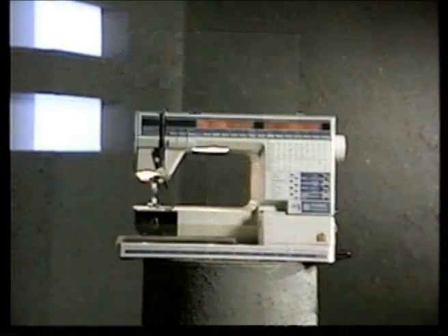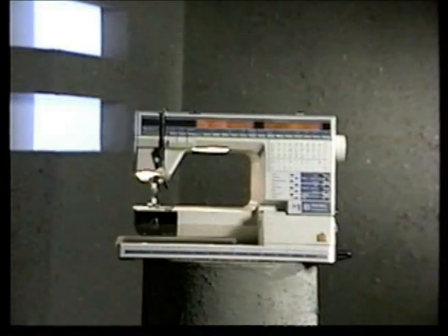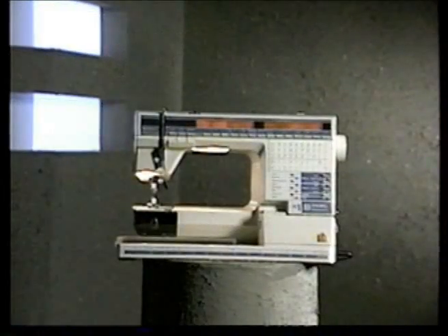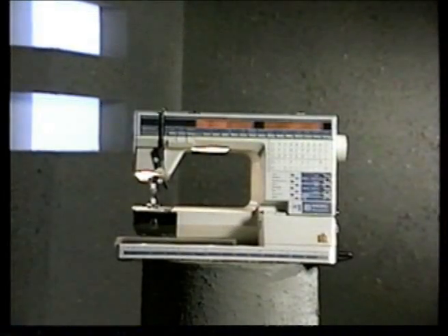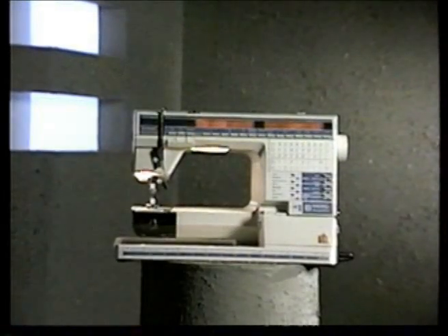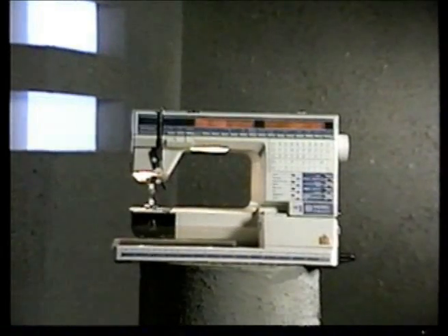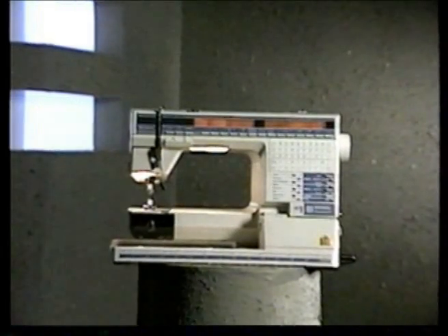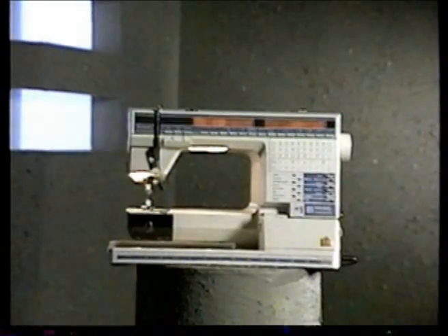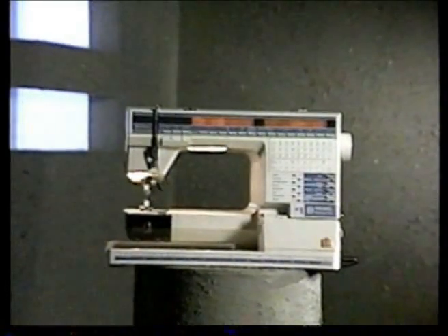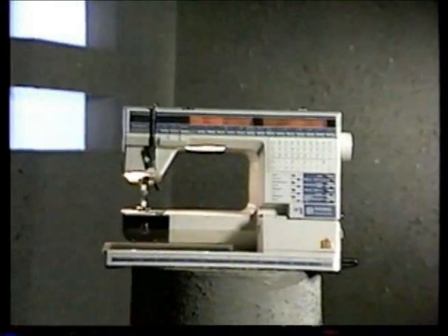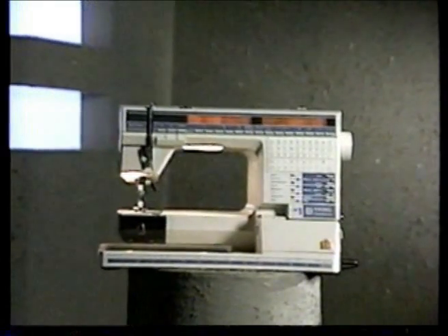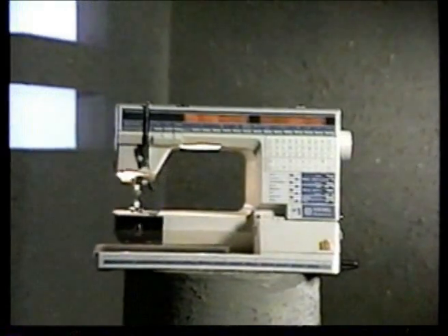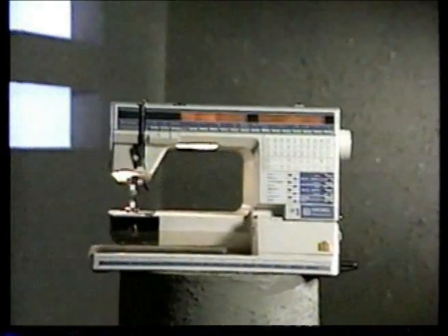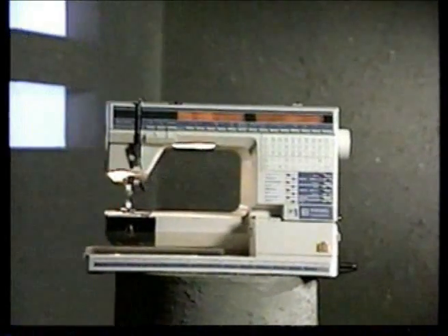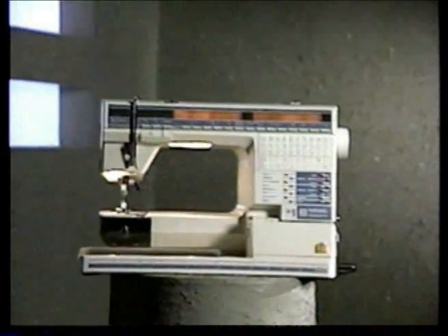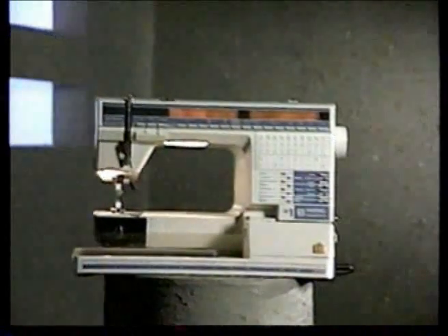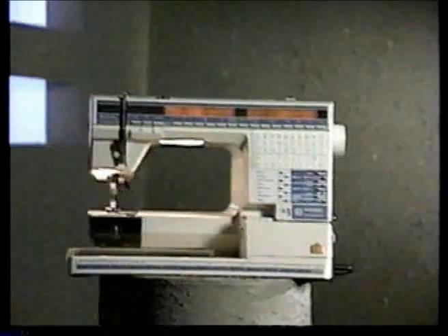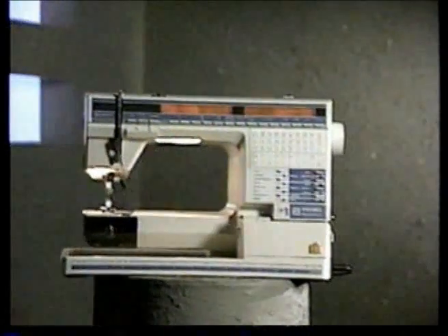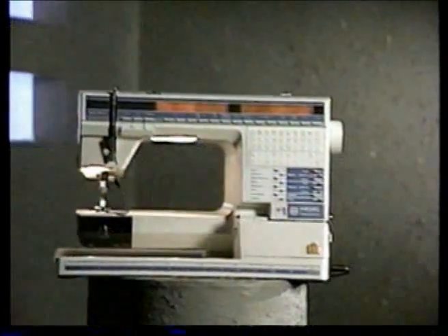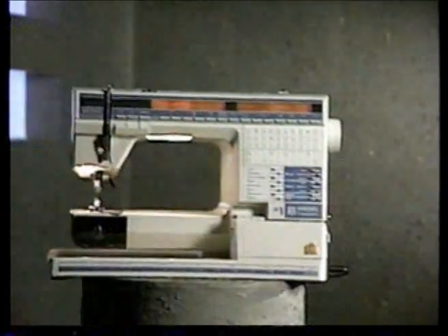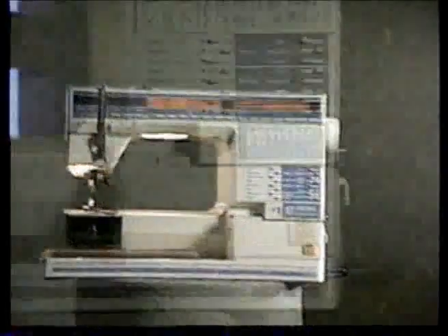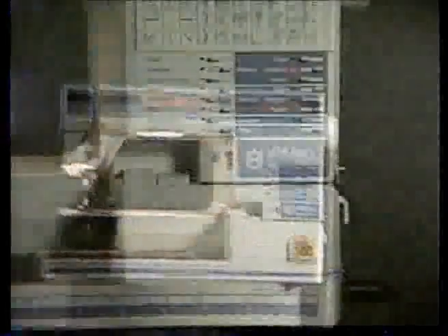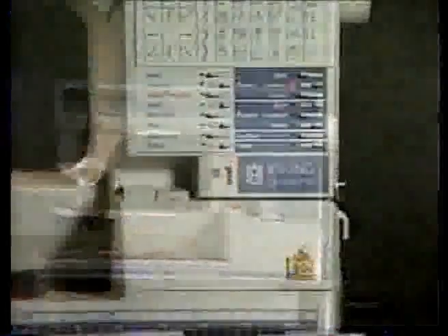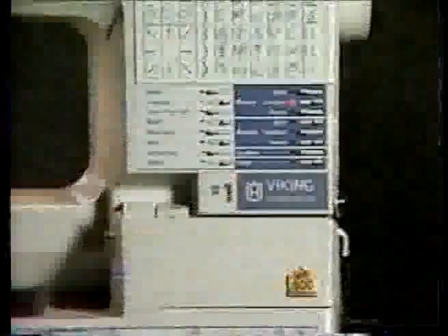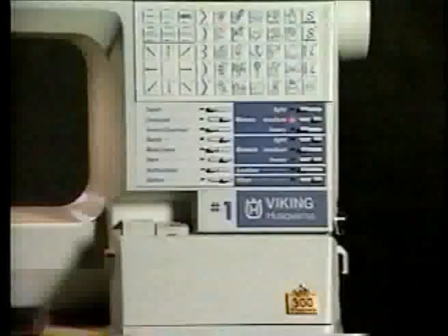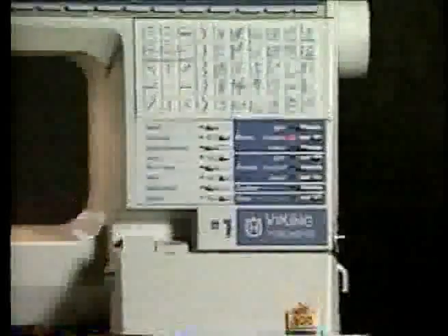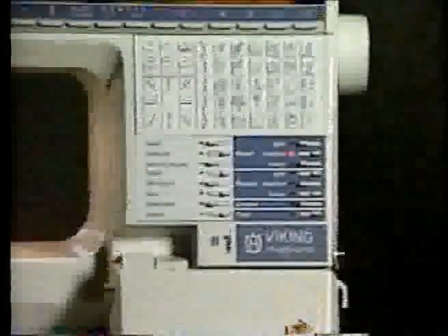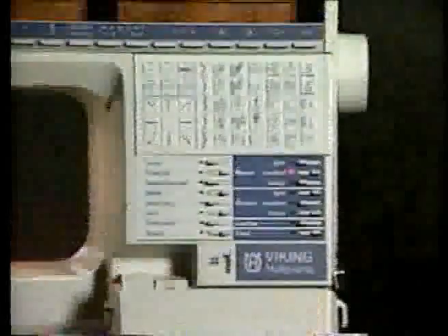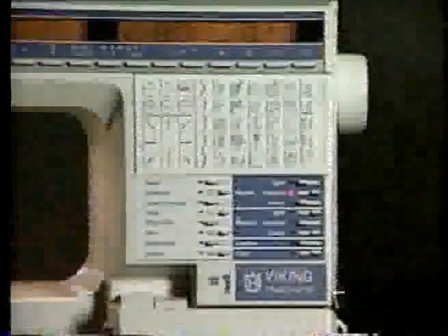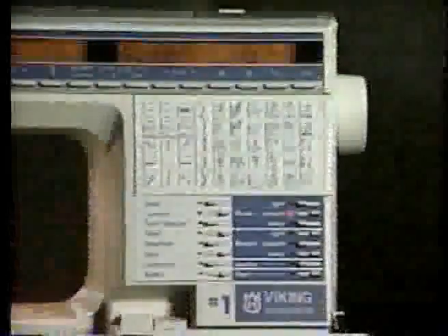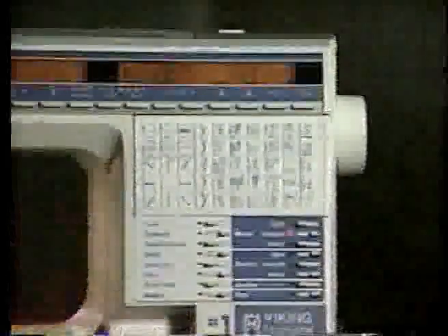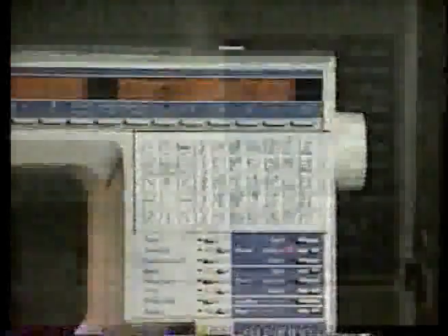One singular sewing sensation. The new Viking Husqvarna Number One sewing machine.